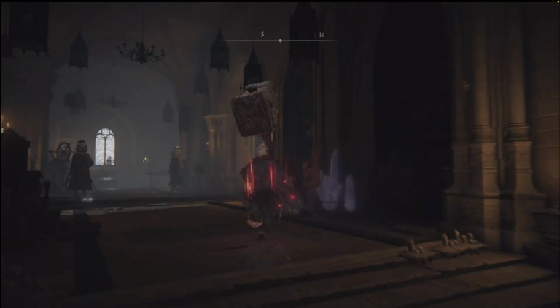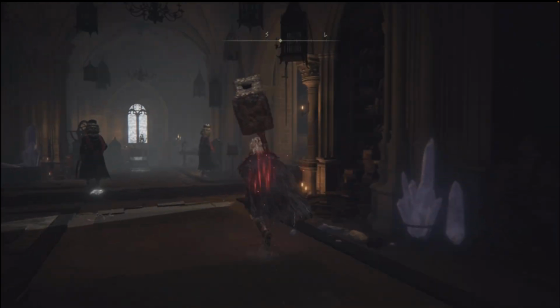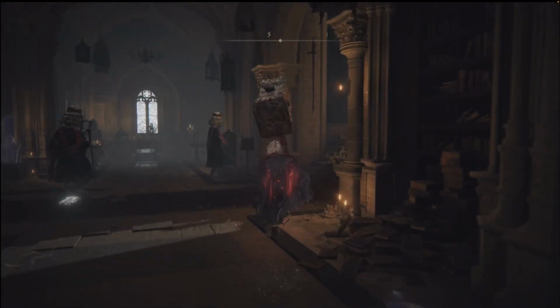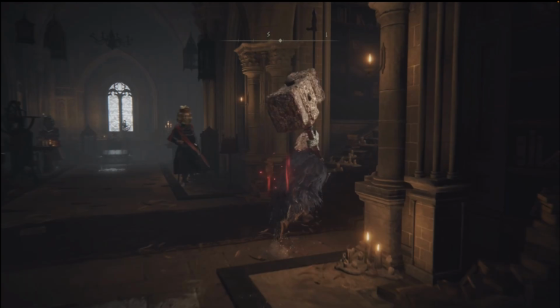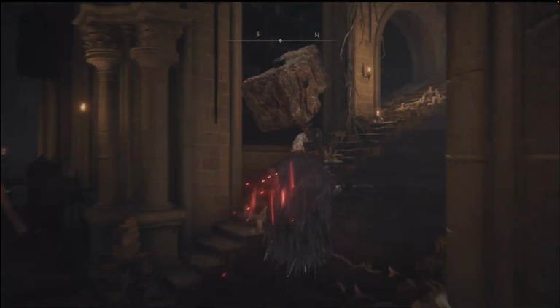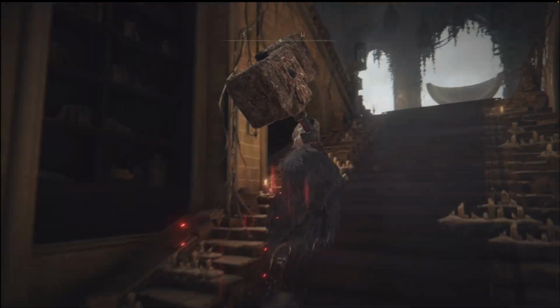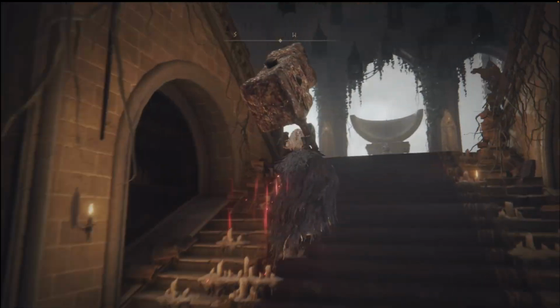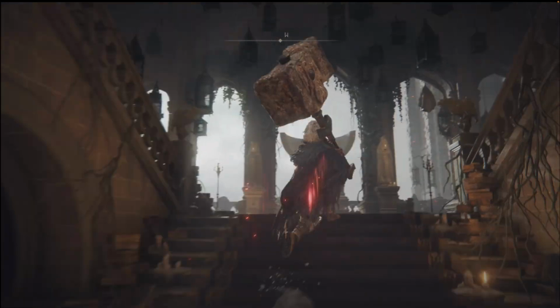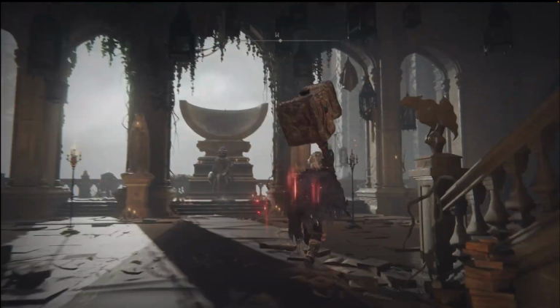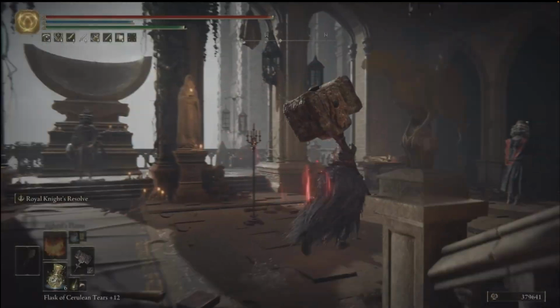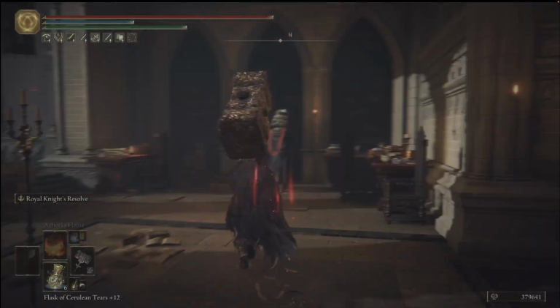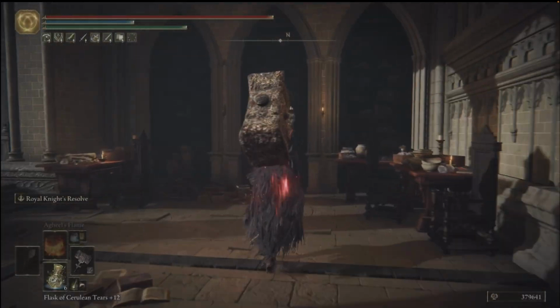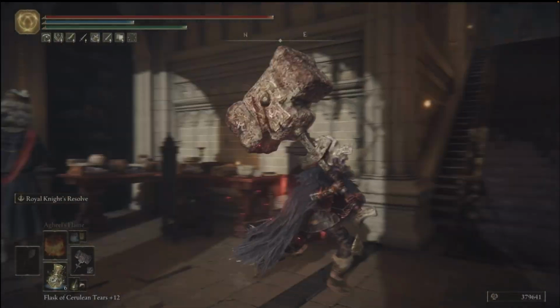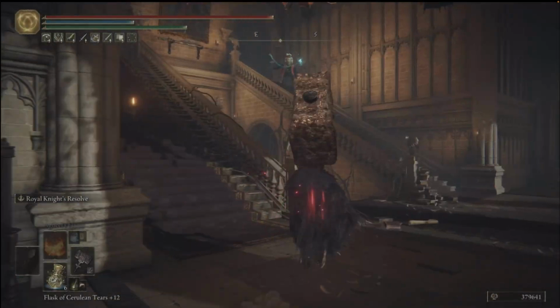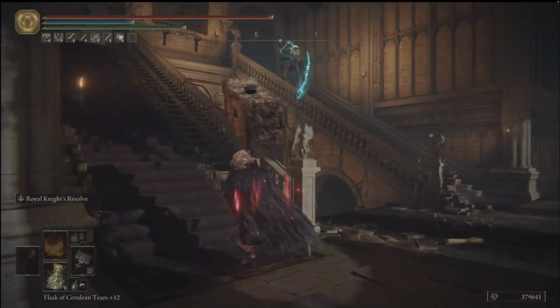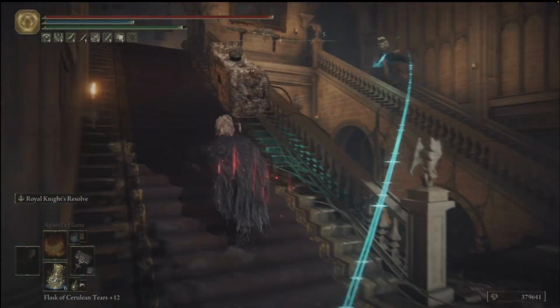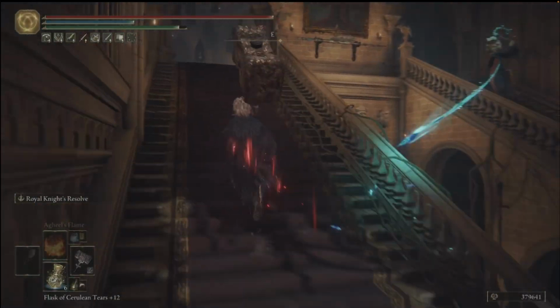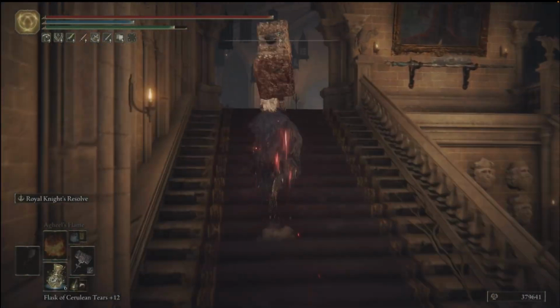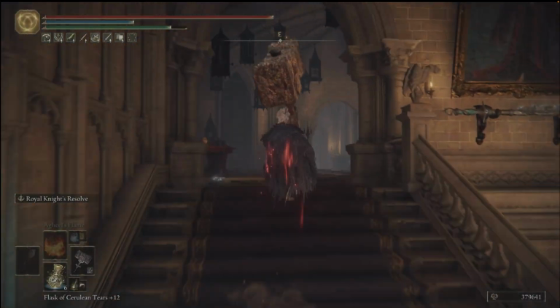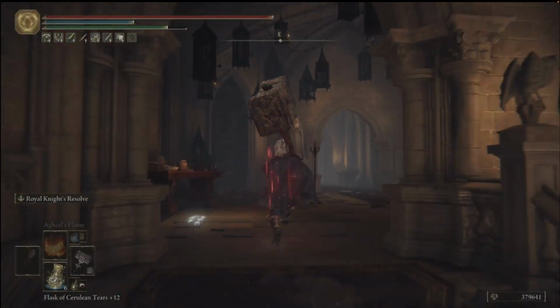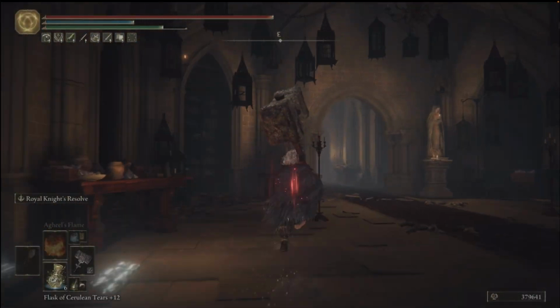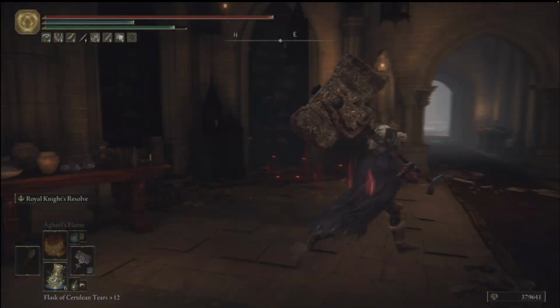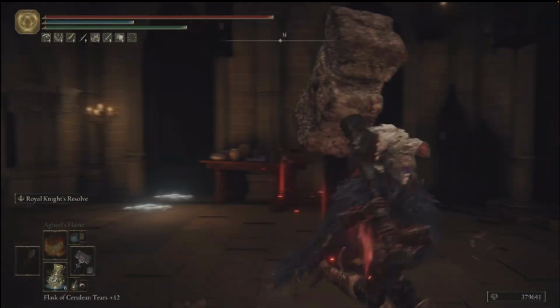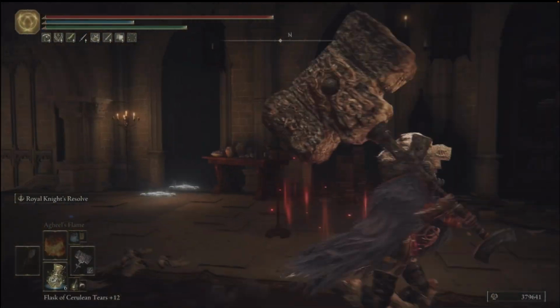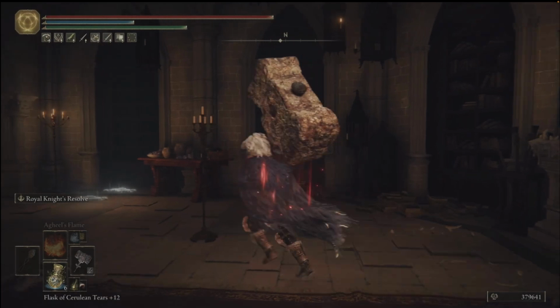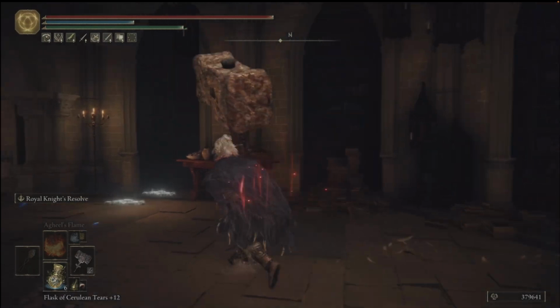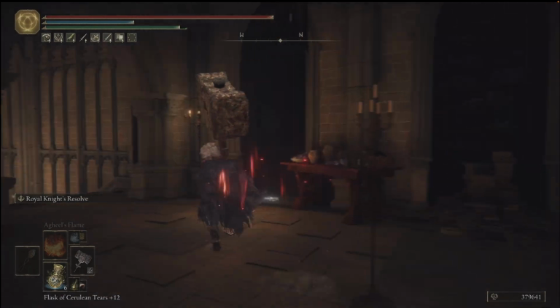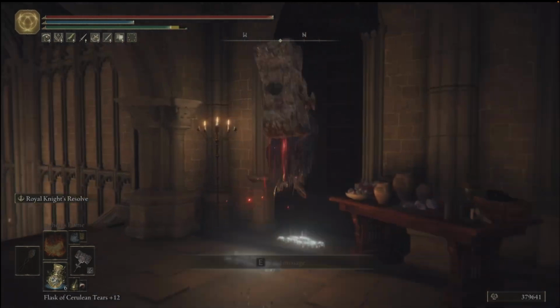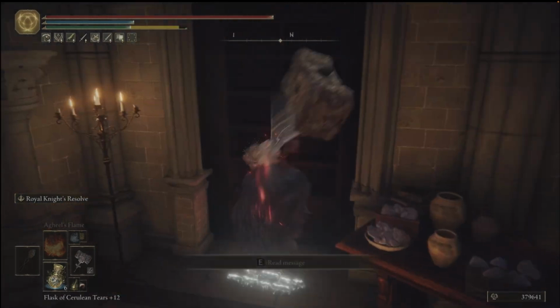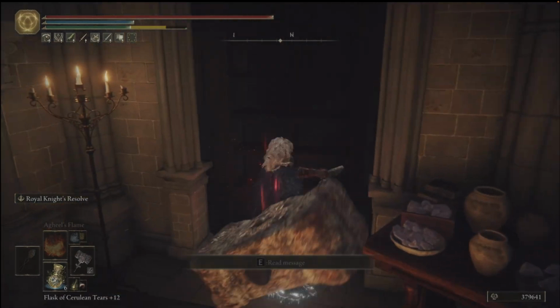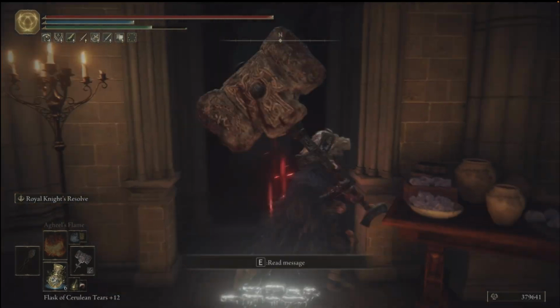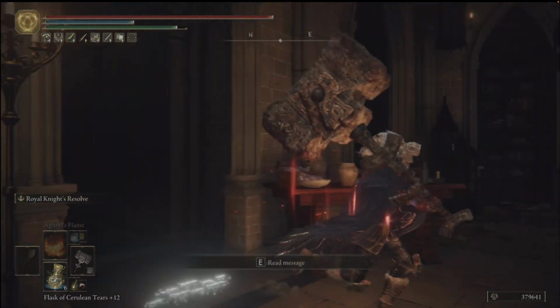I'm going to run up these stairs, hook to the right, and then there's an invisible wall over here. I'm going to run through here.